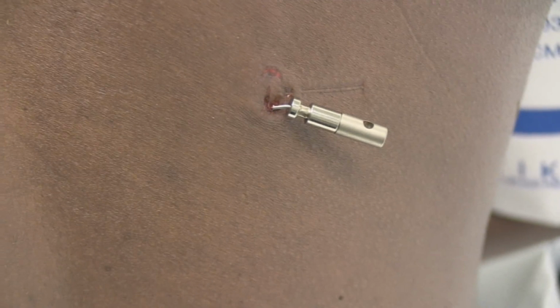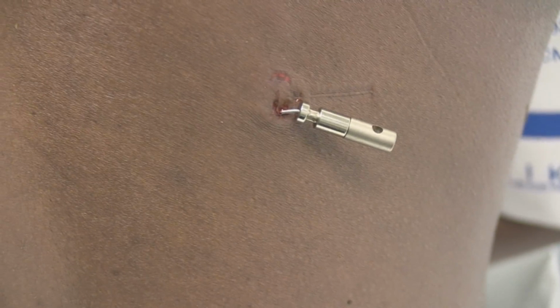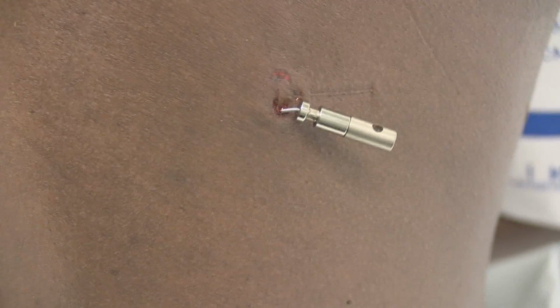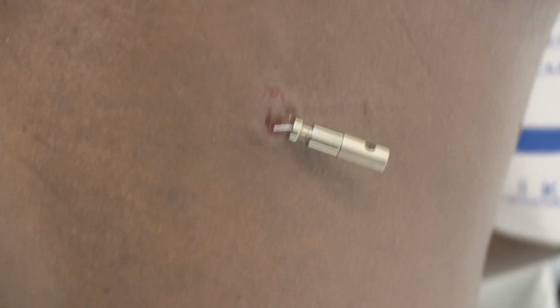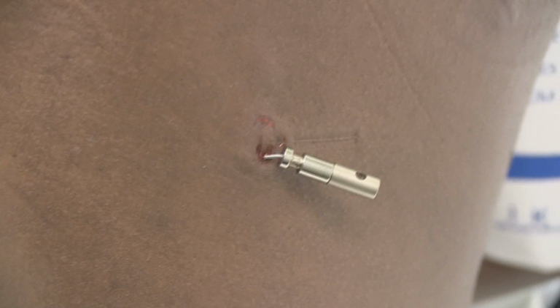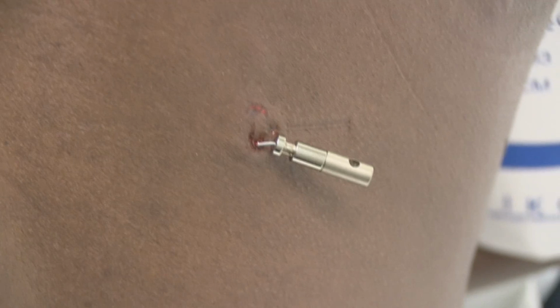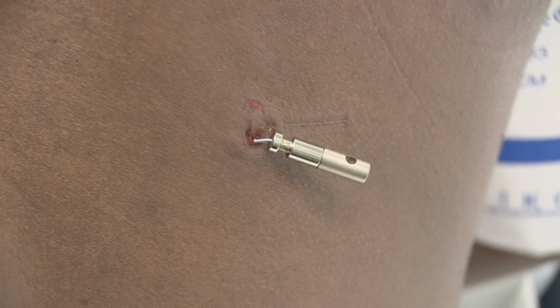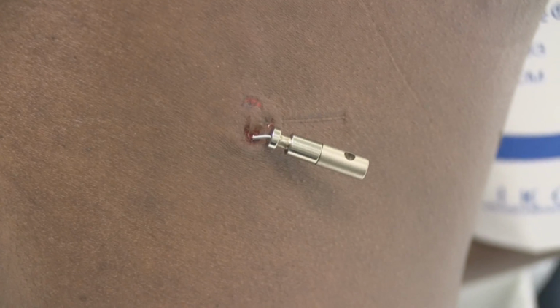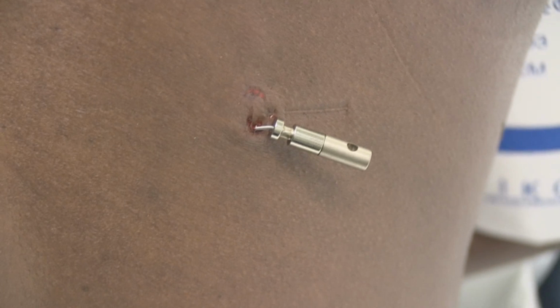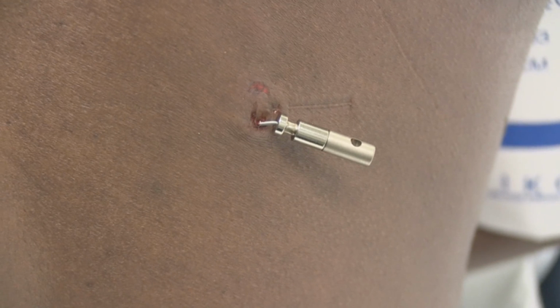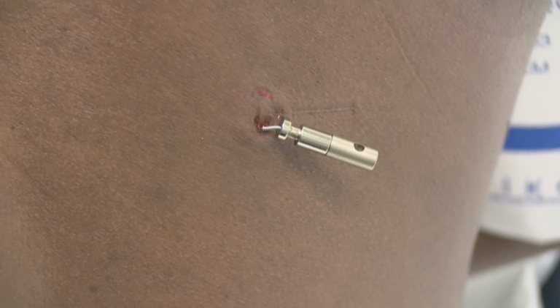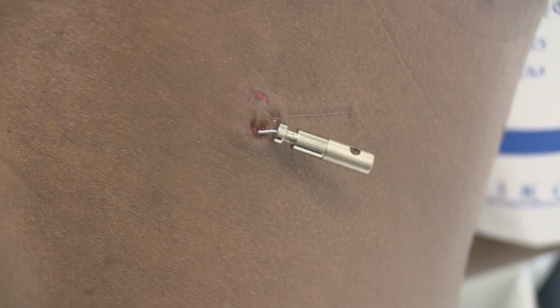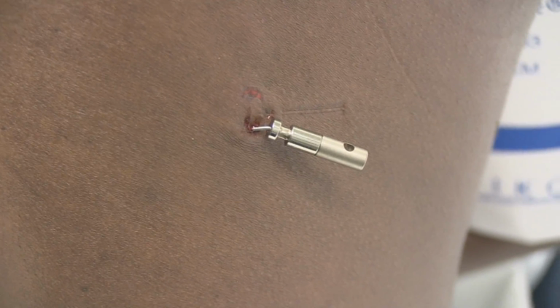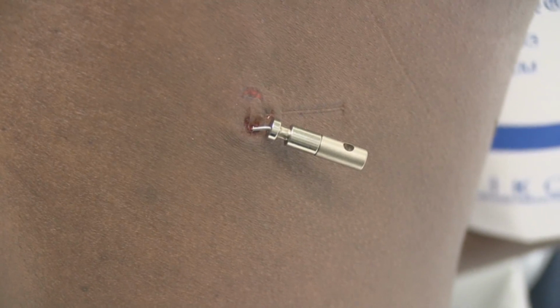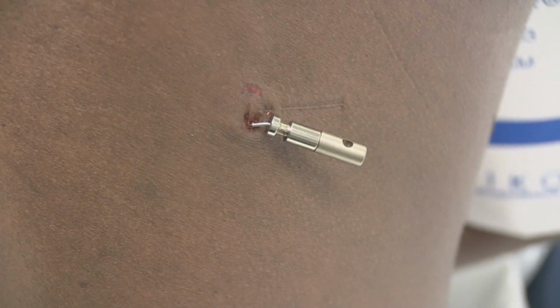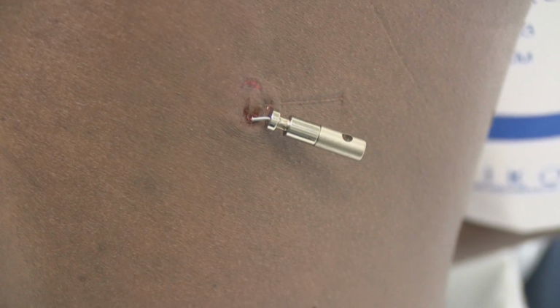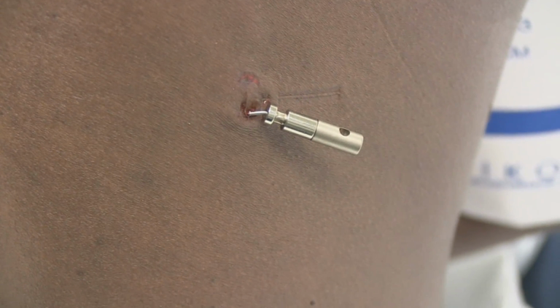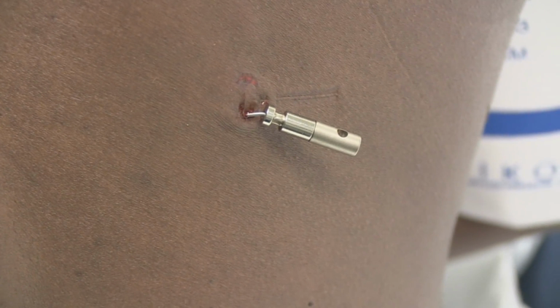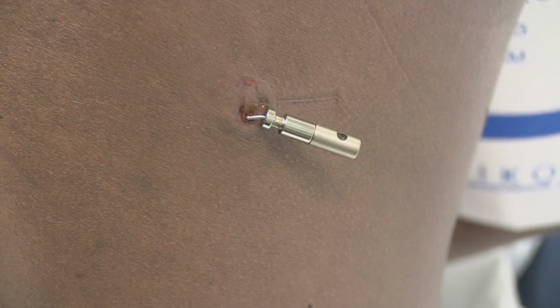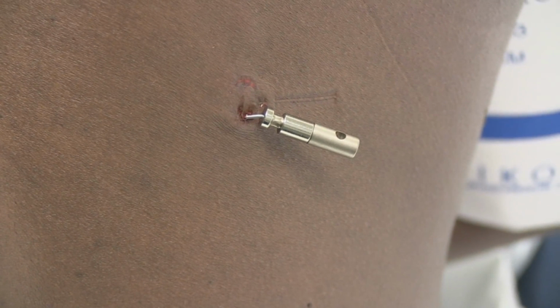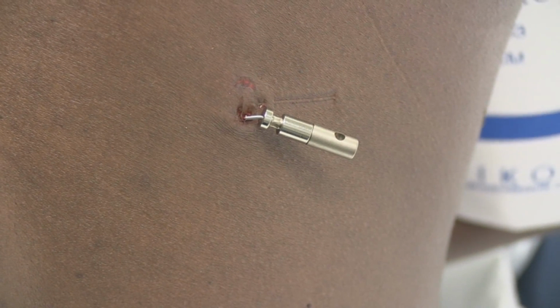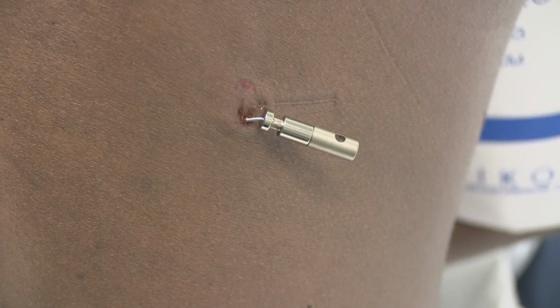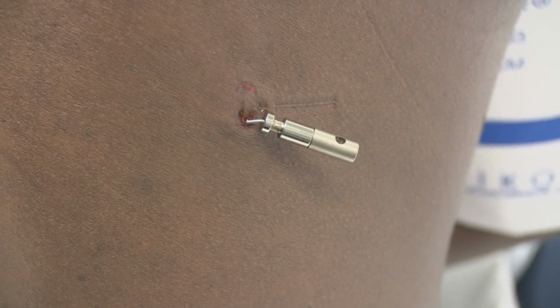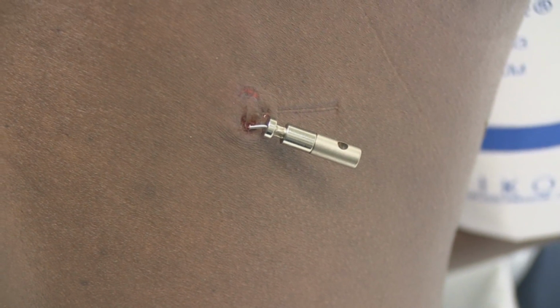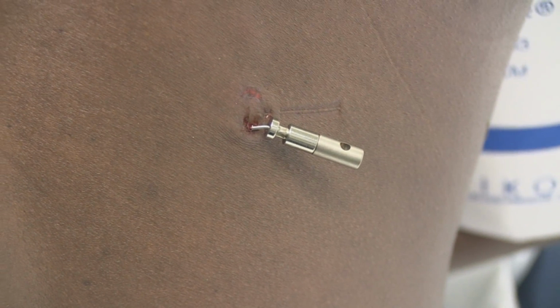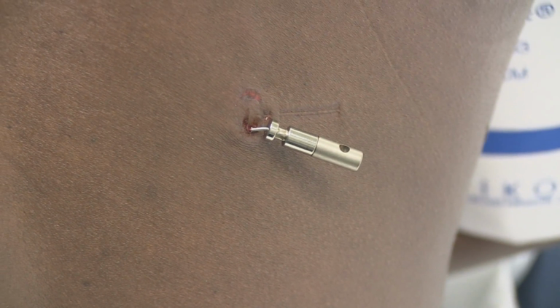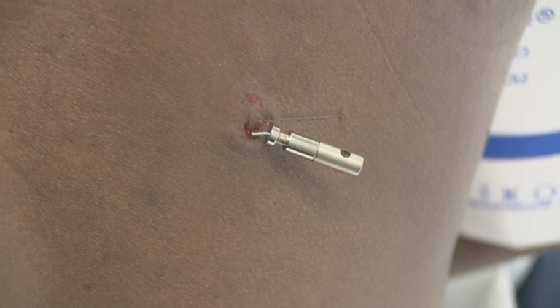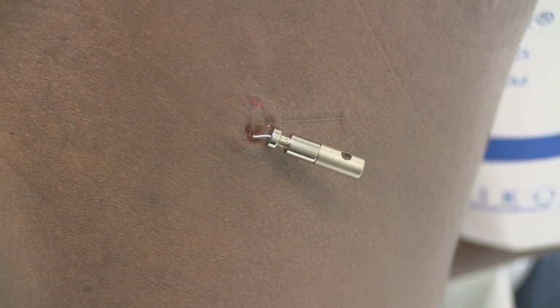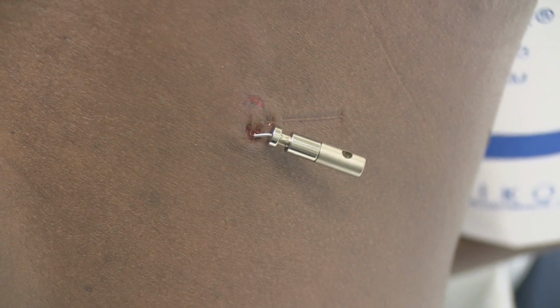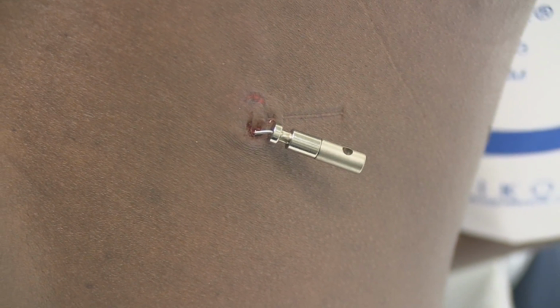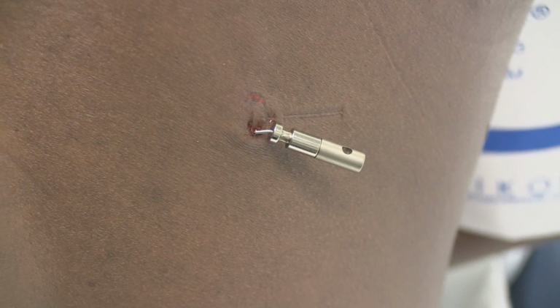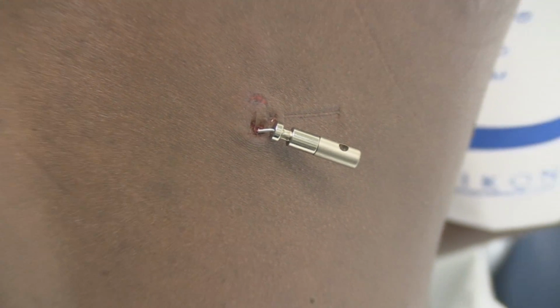Does this barb in your back cause you much pain? It's causing me some pain. Some pain? Okay.